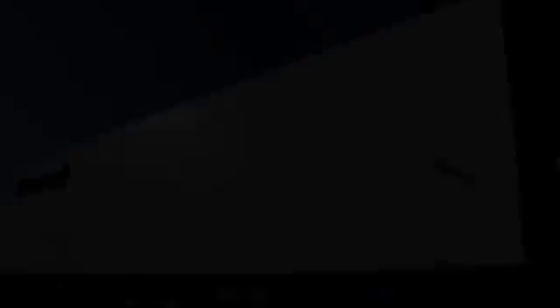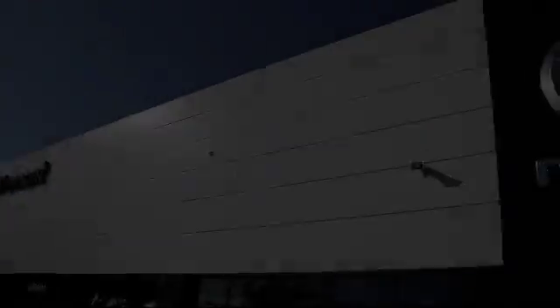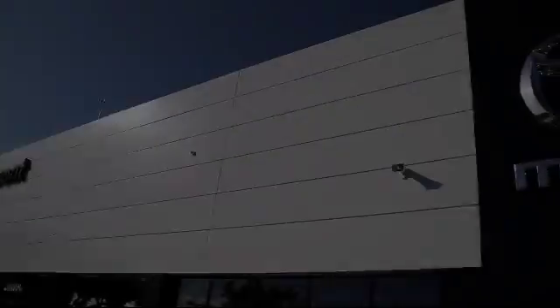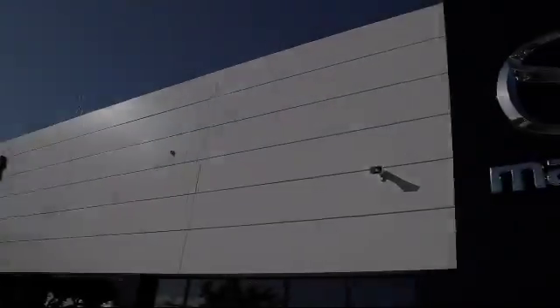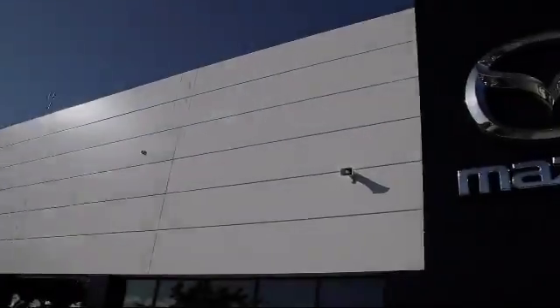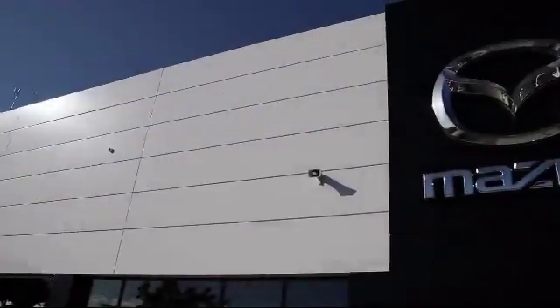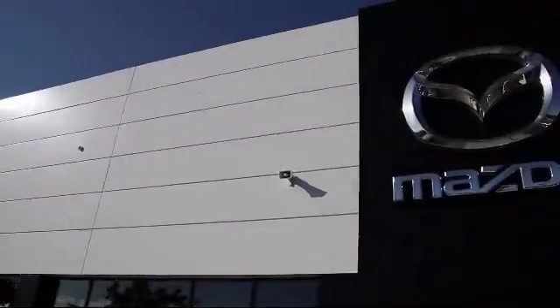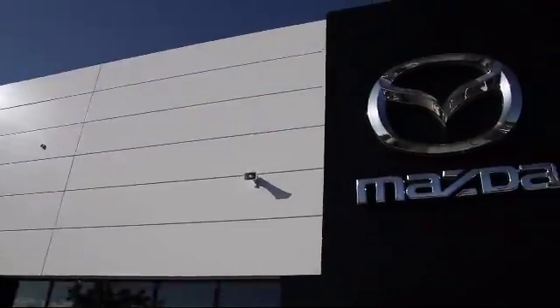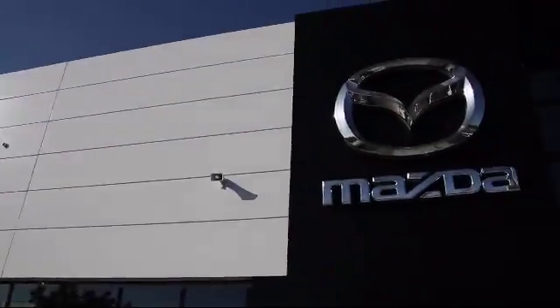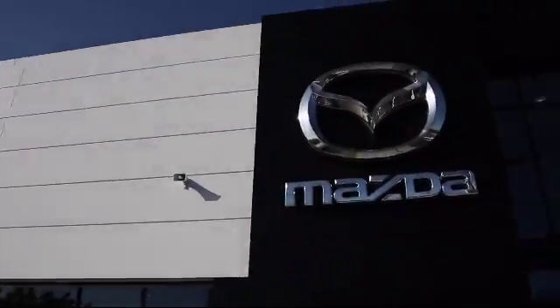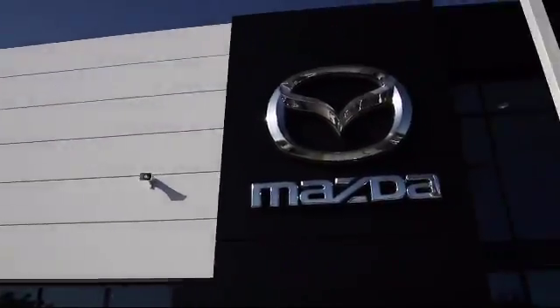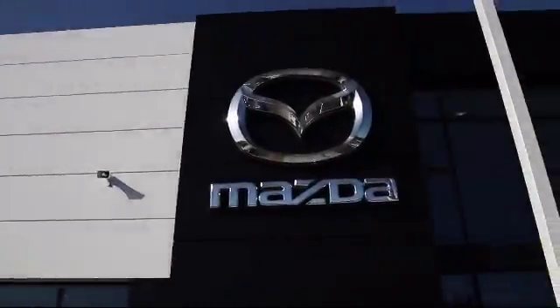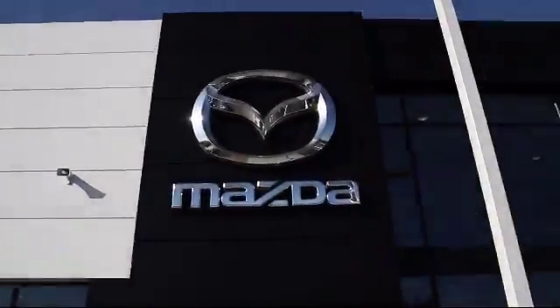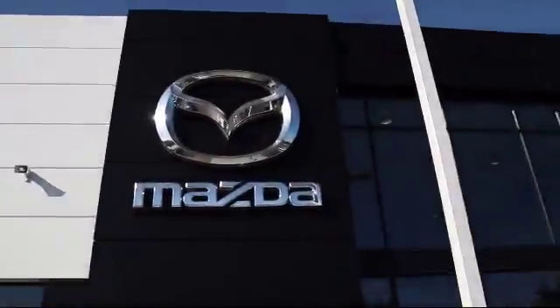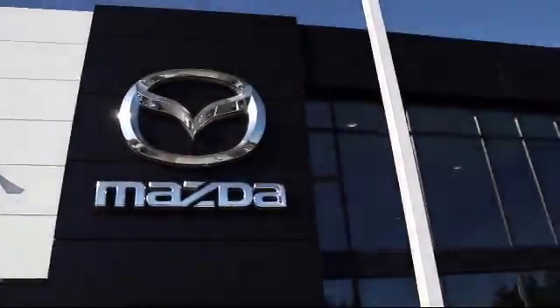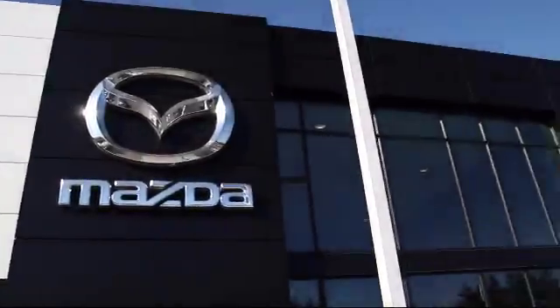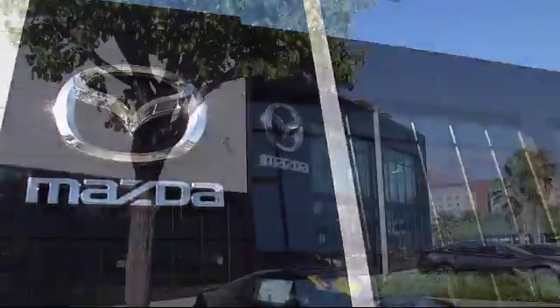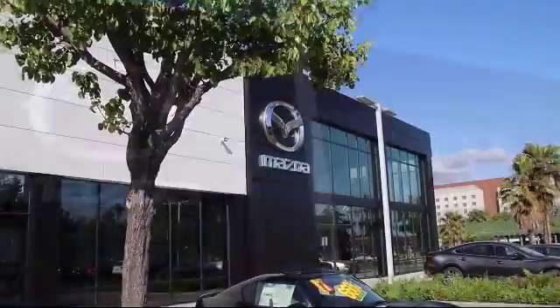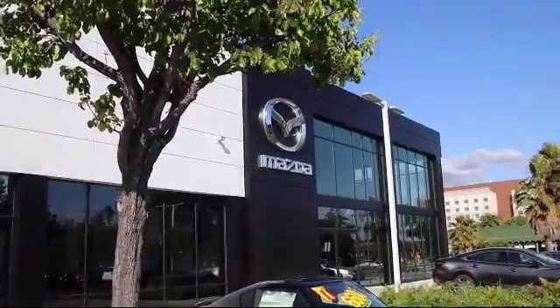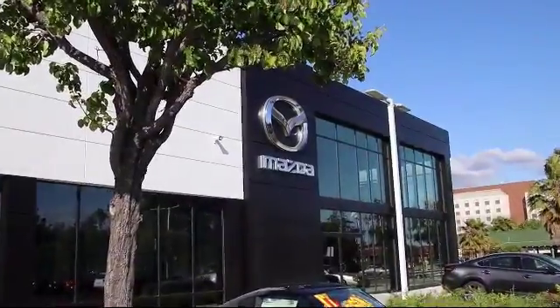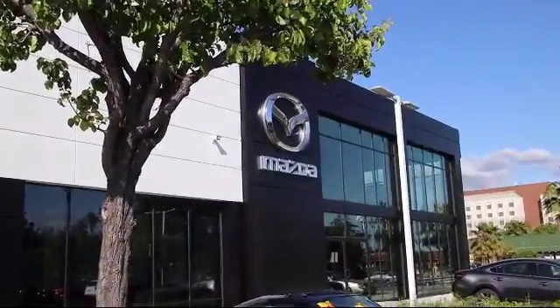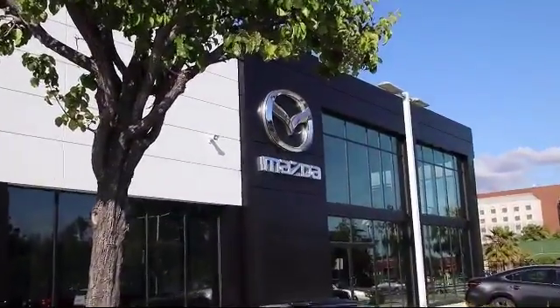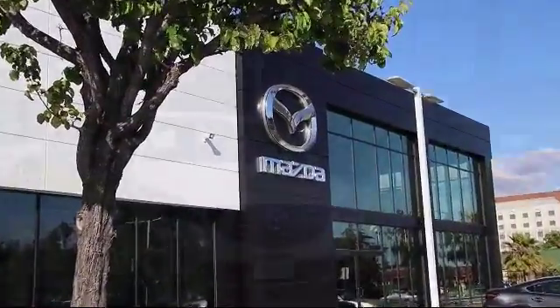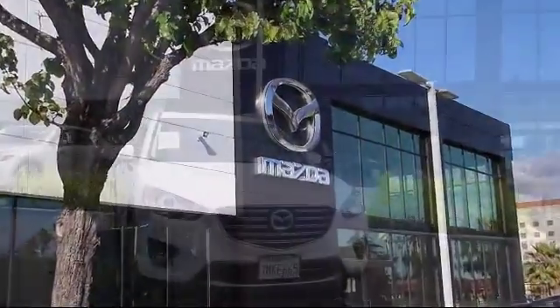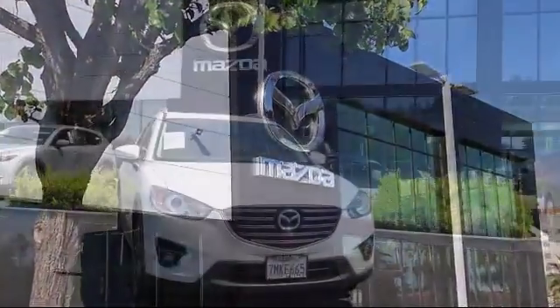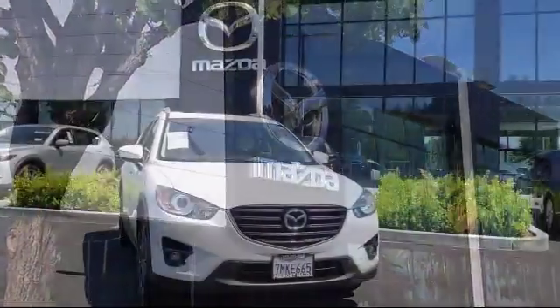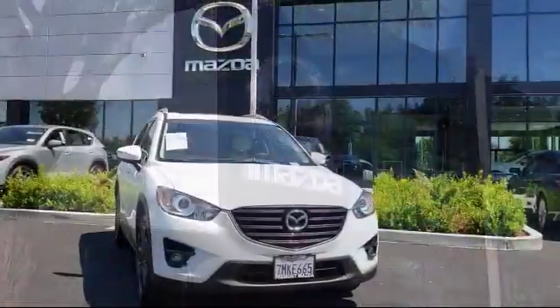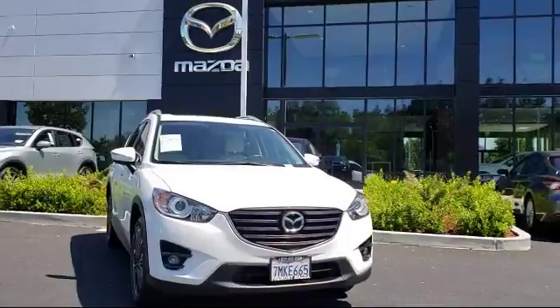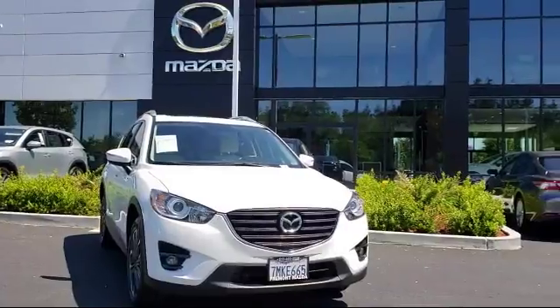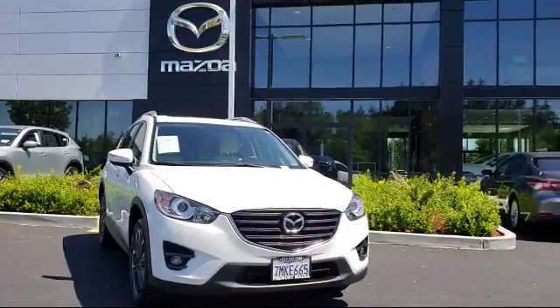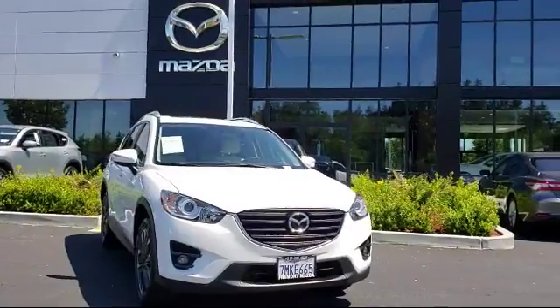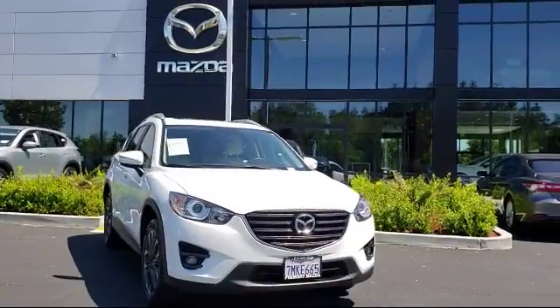Welcome to Fremont Mazda, and here's a look at another one of our certified pre-owned vehicles from our inventory.